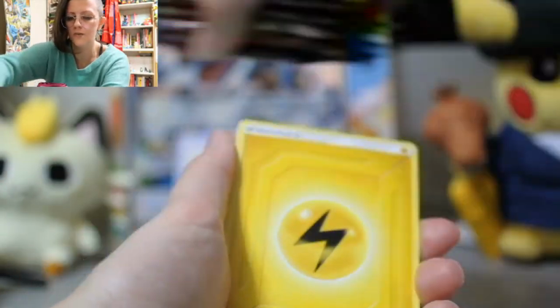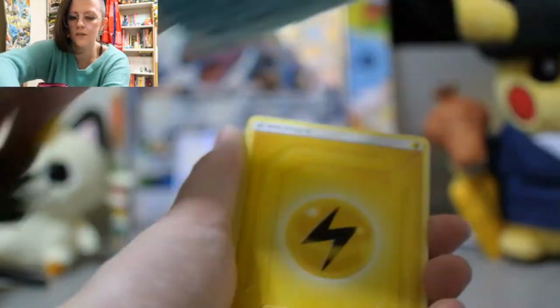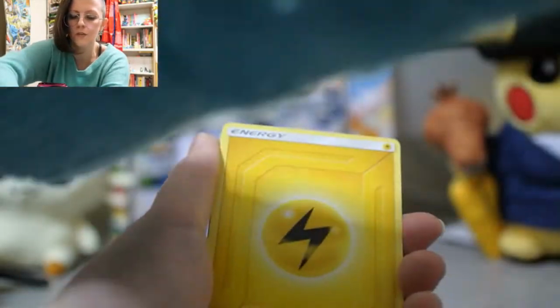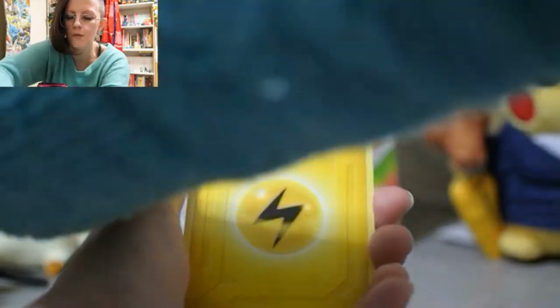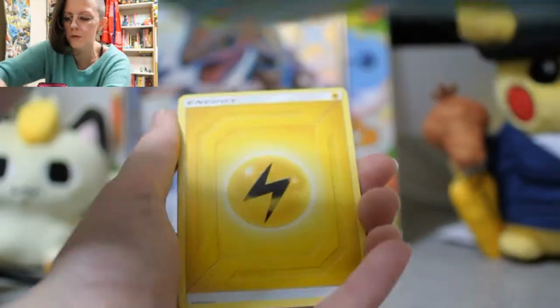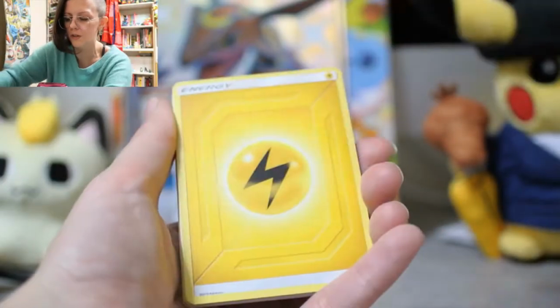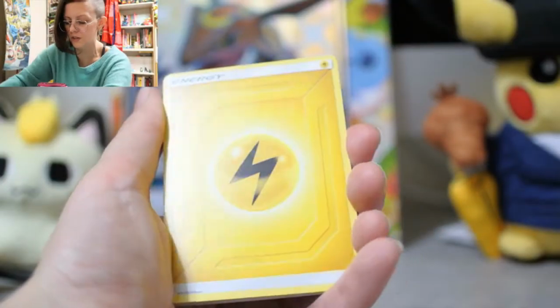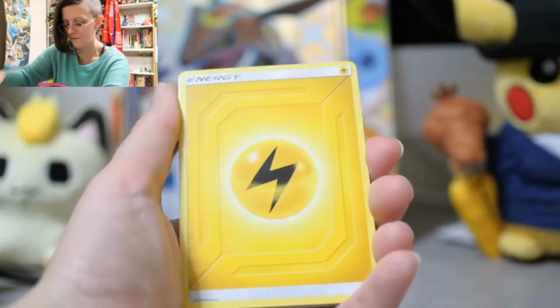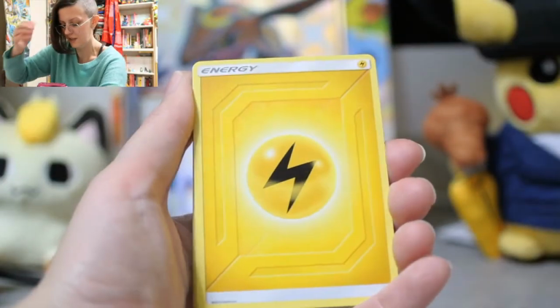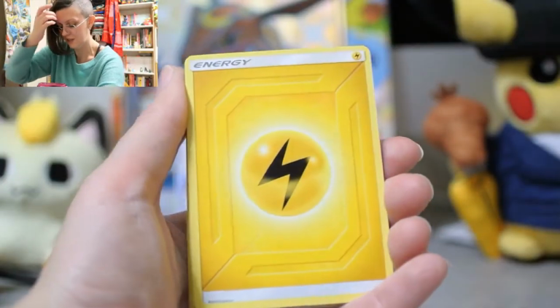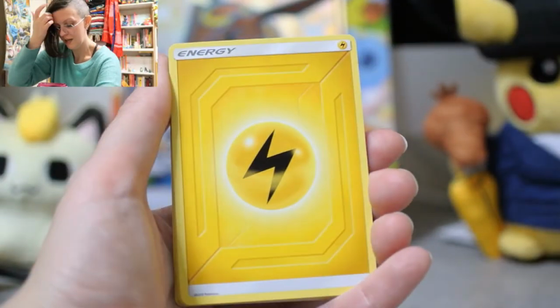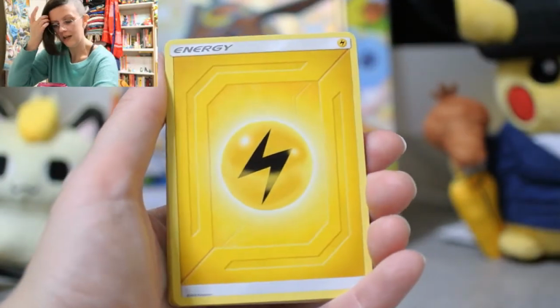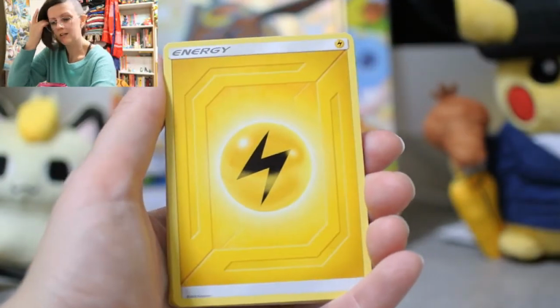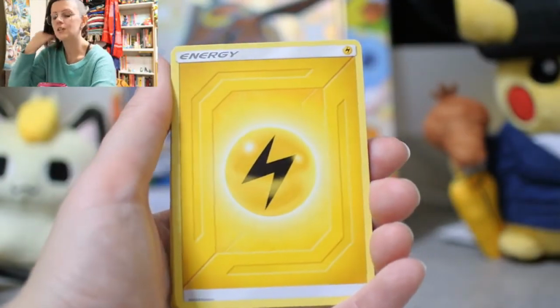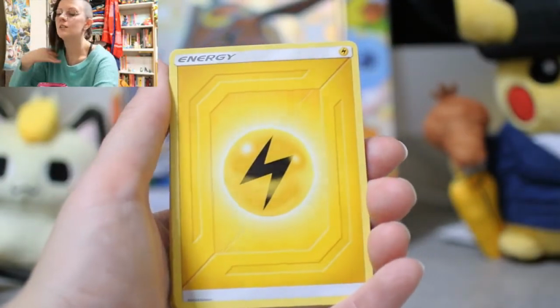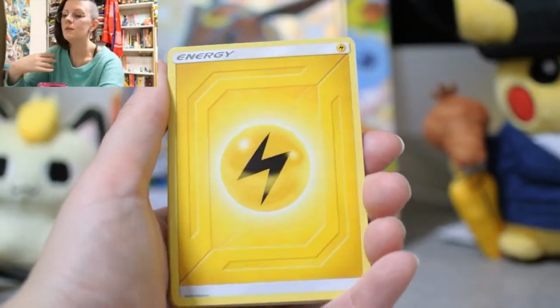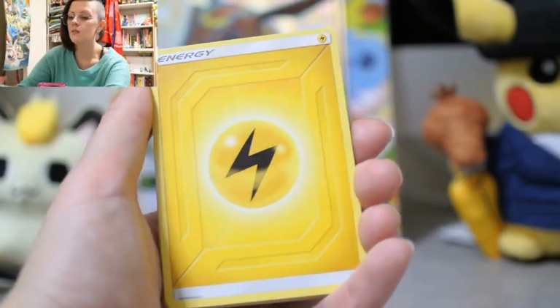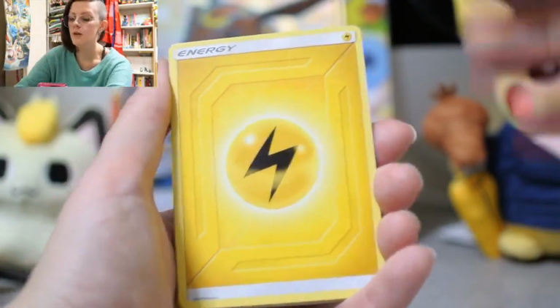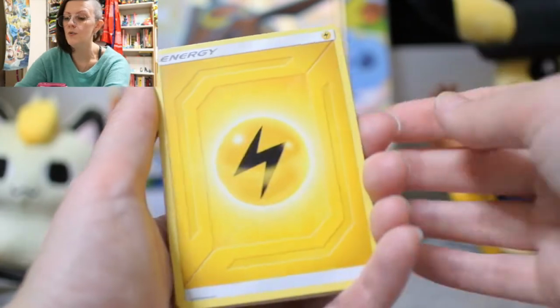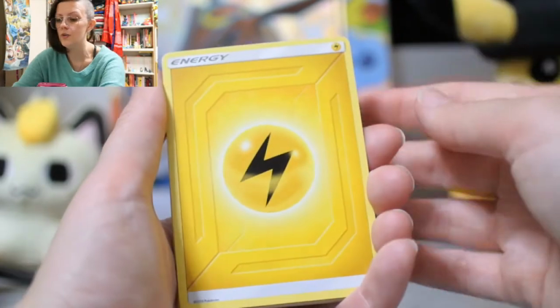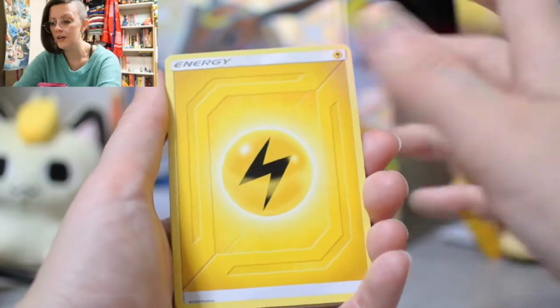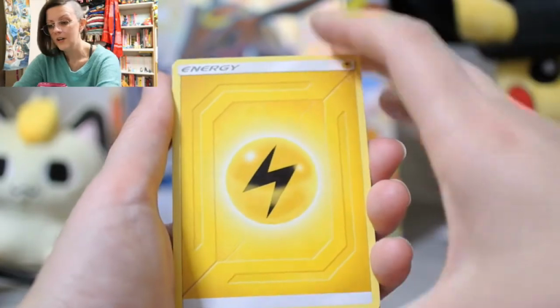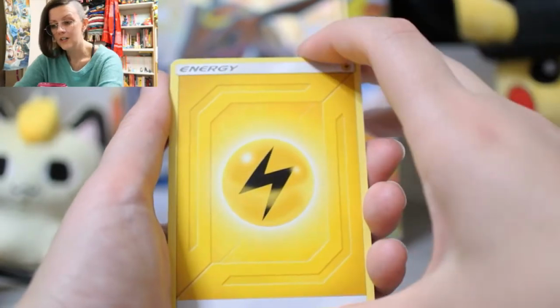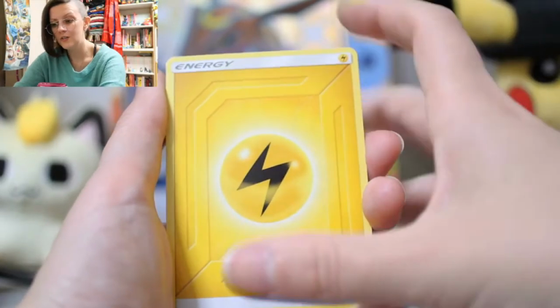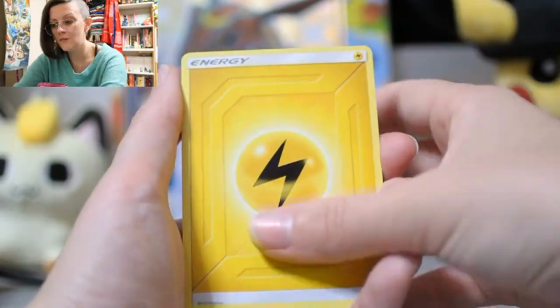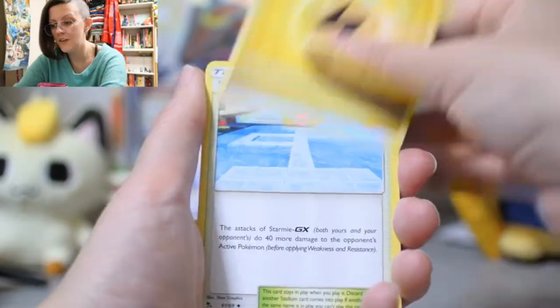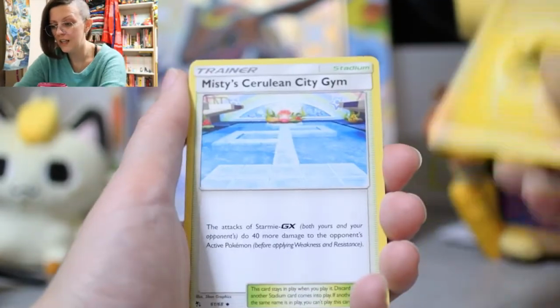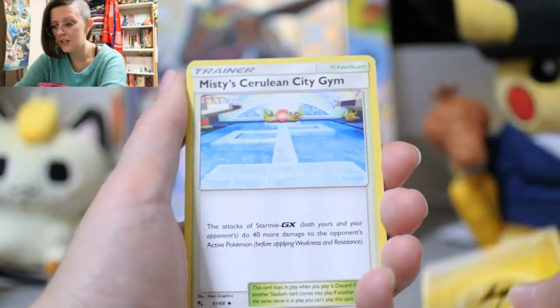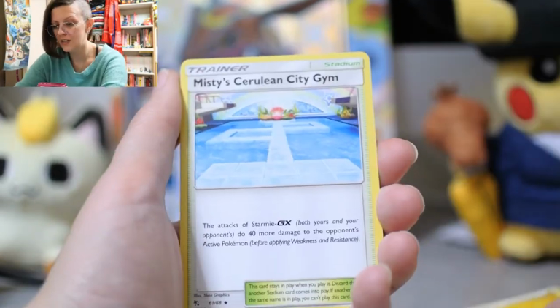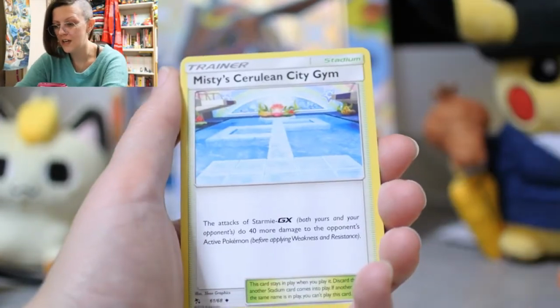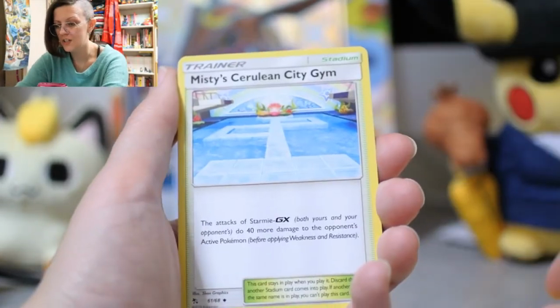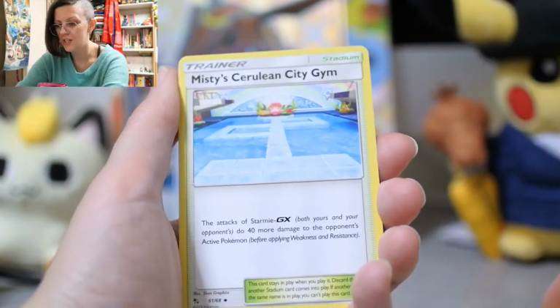We've opened a little Hidden Fates before. I did myself a bamboozle there, so we're starting with an electric energy.